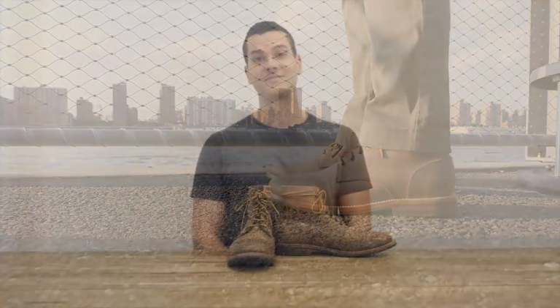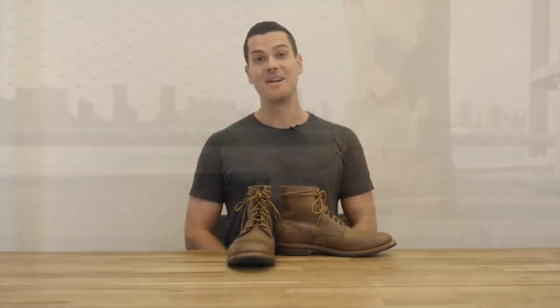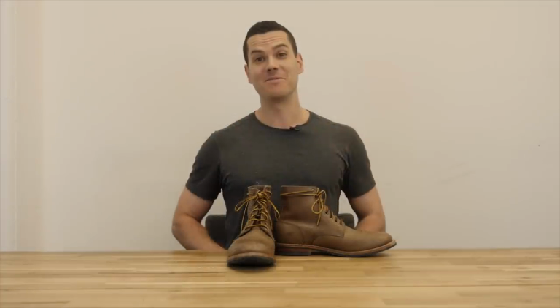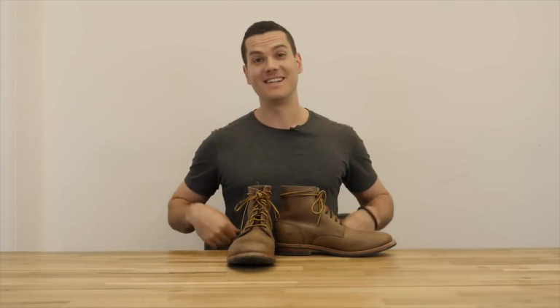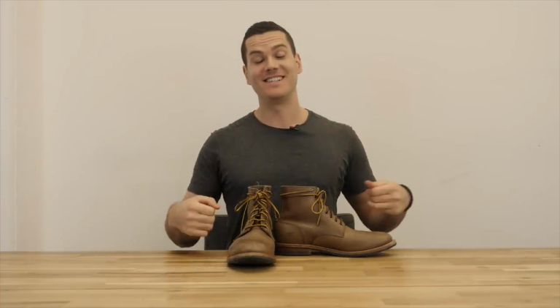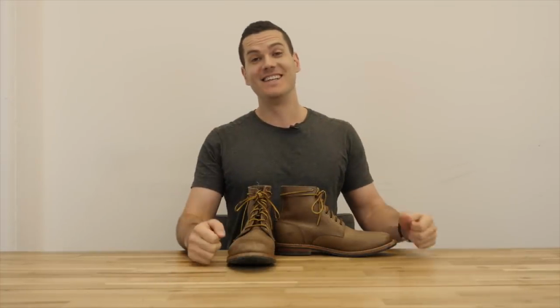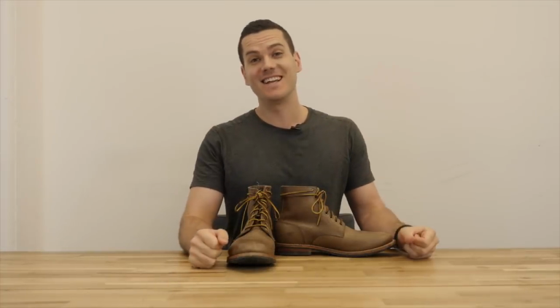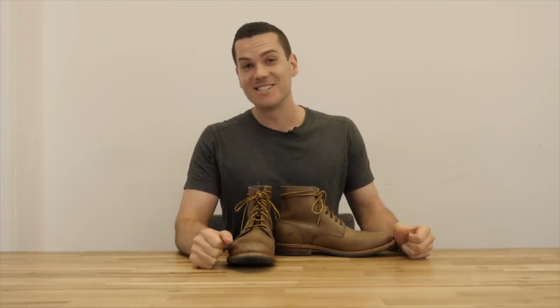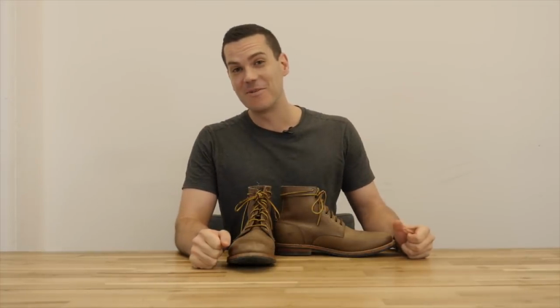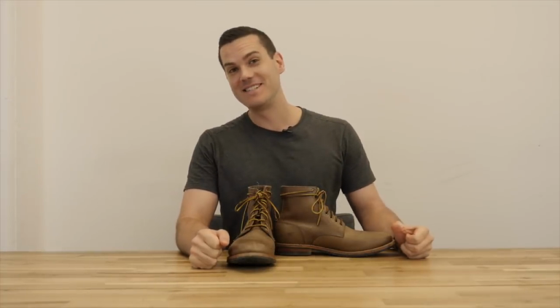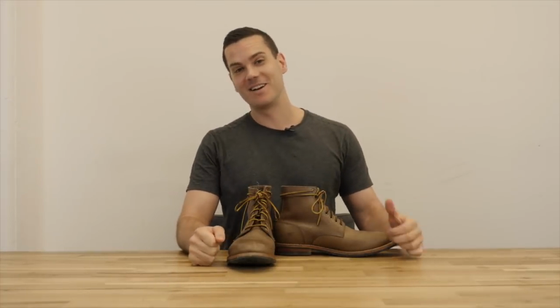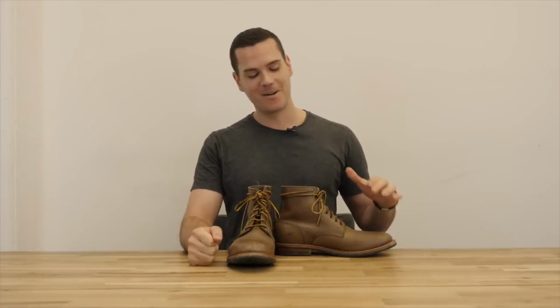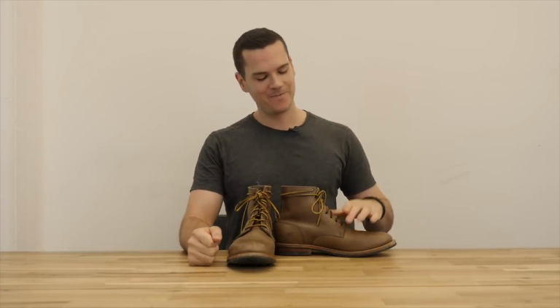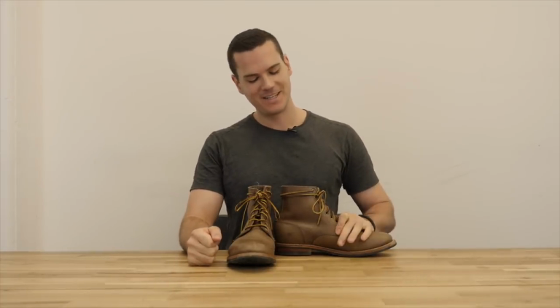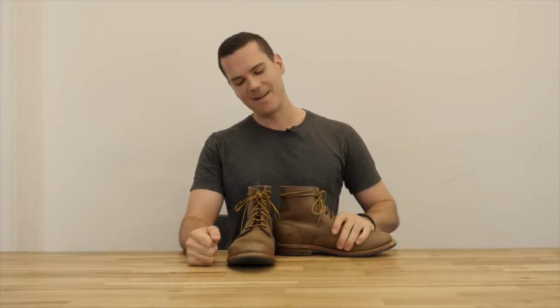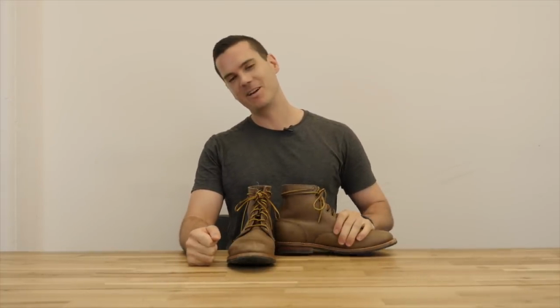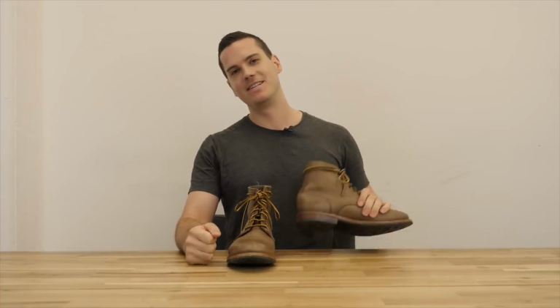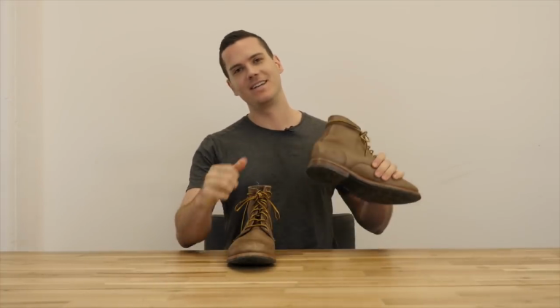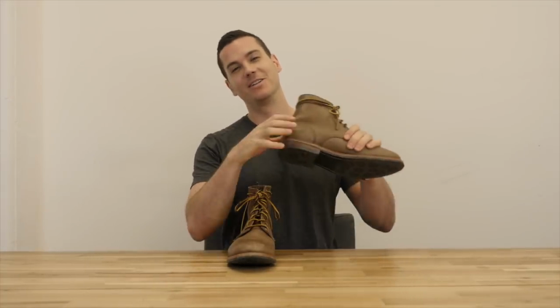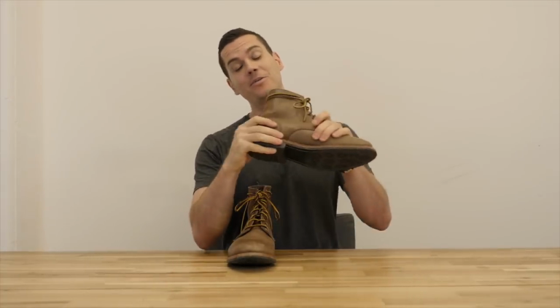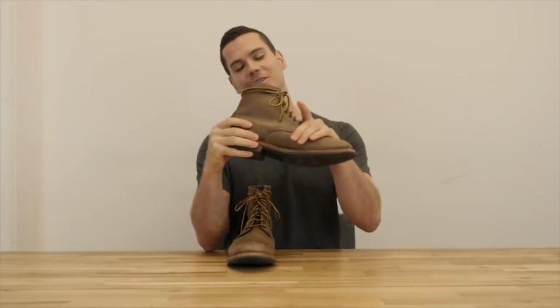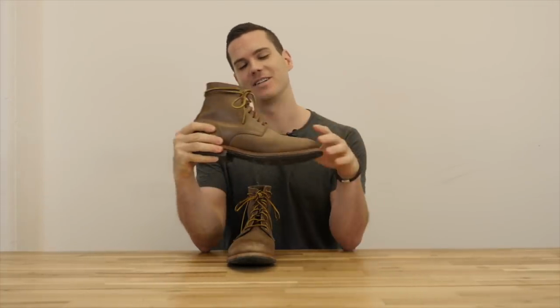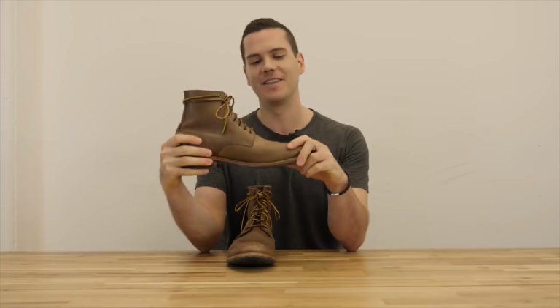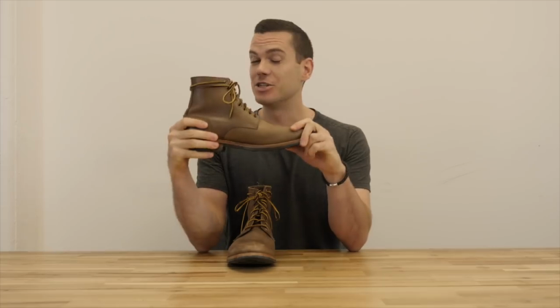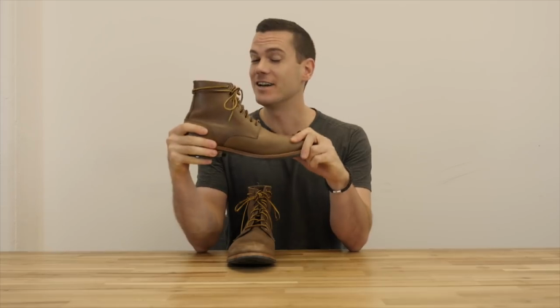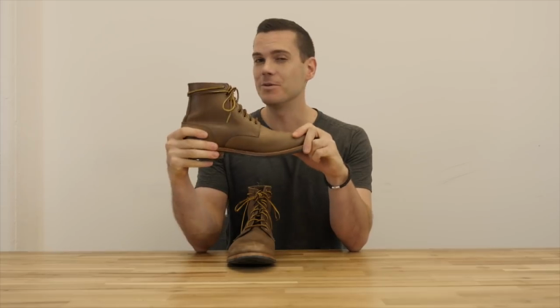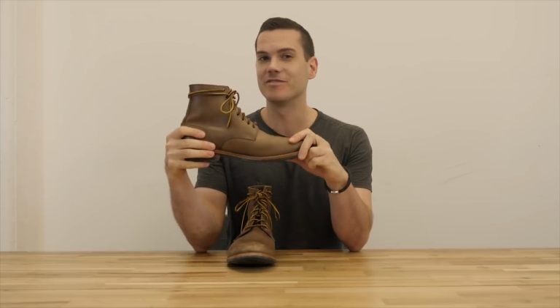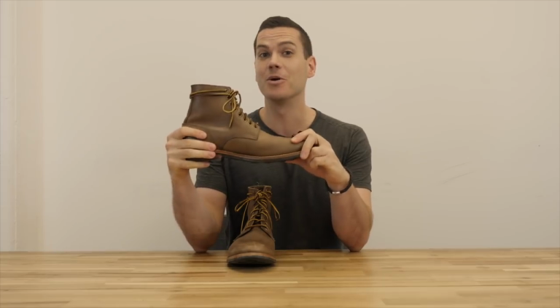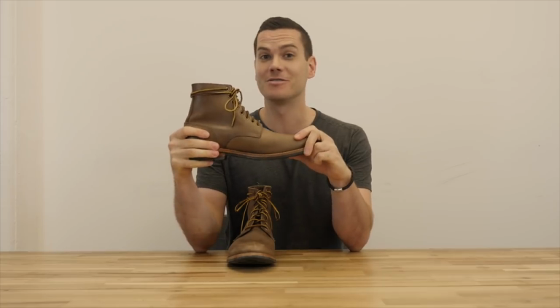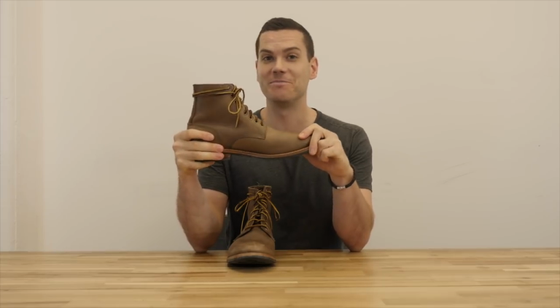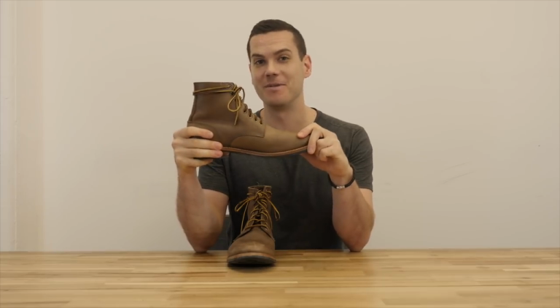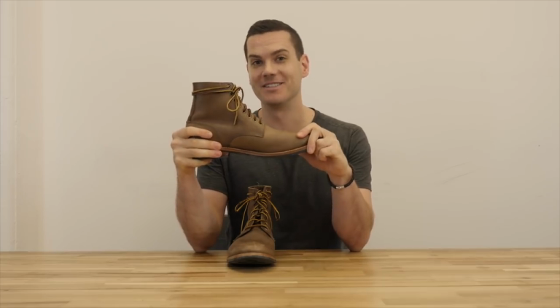Hey, what's up guys? This is Nick at stridewise.com. Today I'm going to be taking a close look at the trench boot from Oak Street Bootmakers.